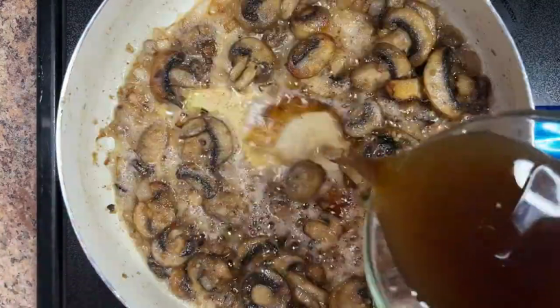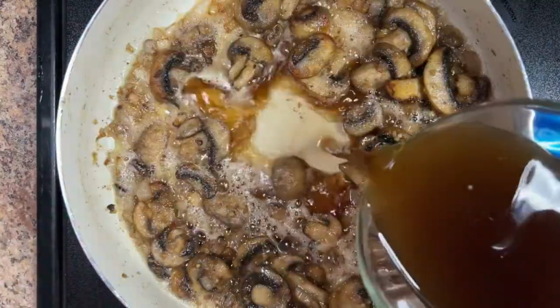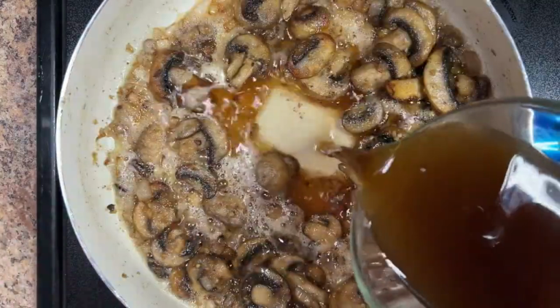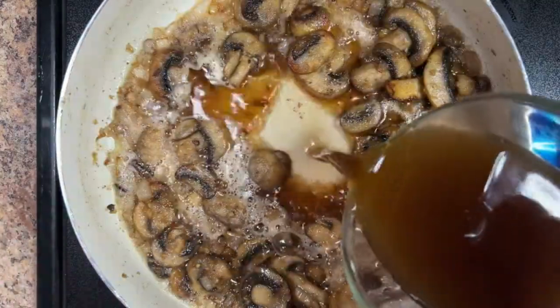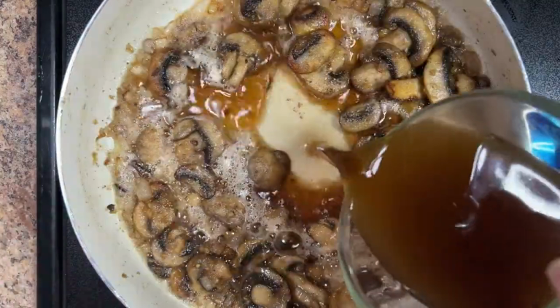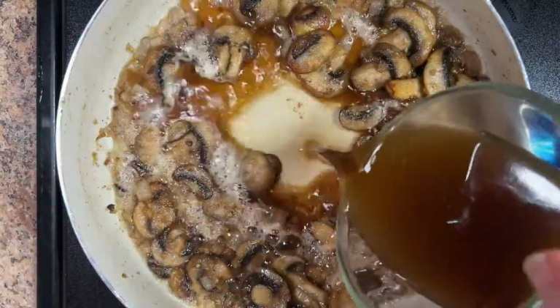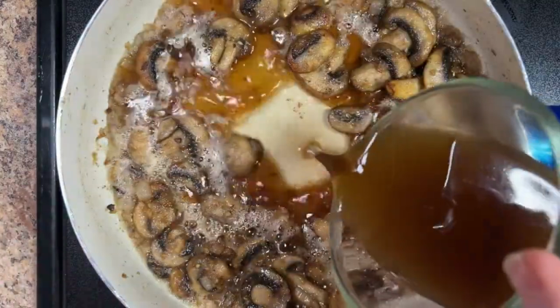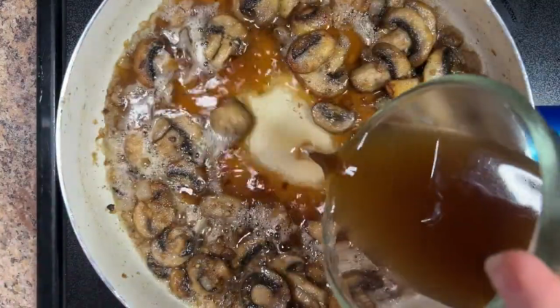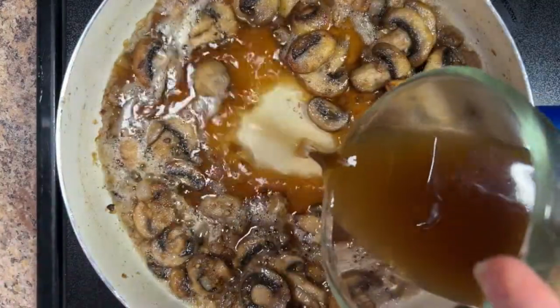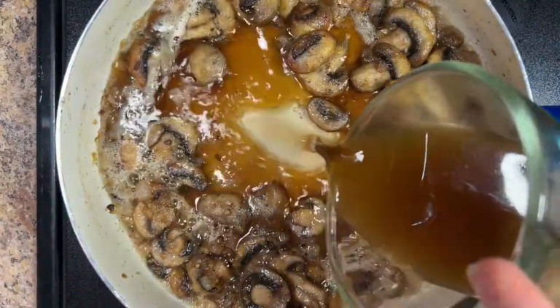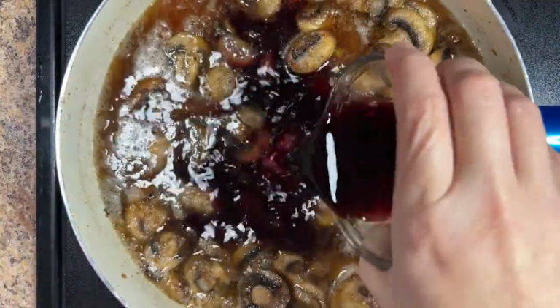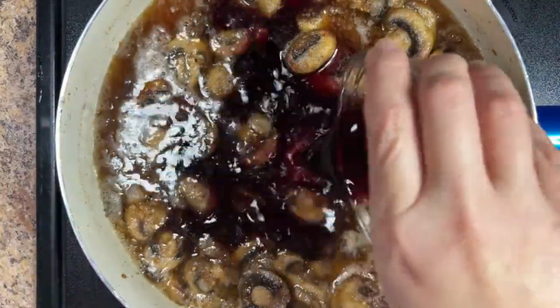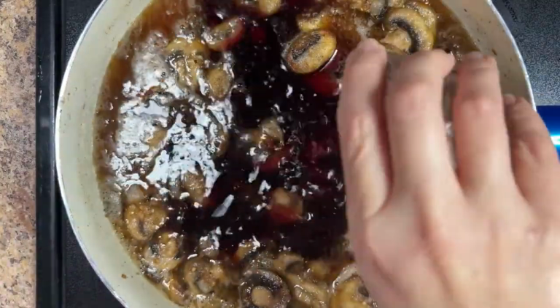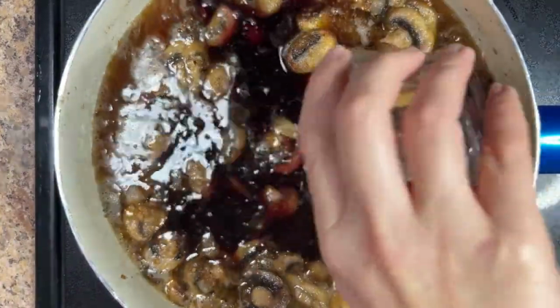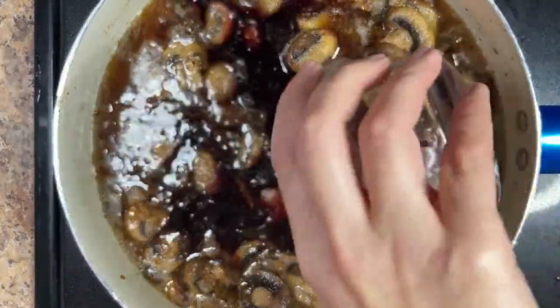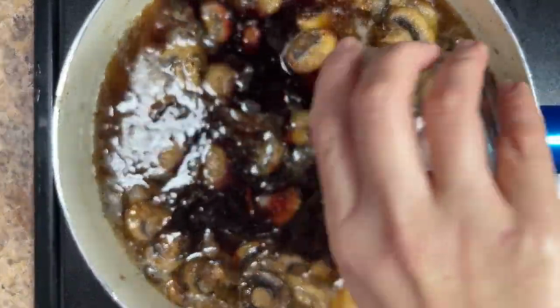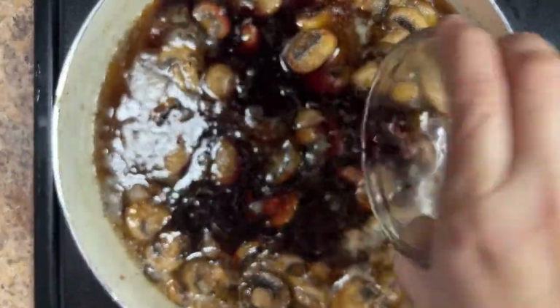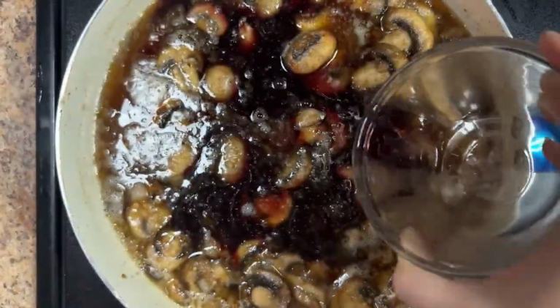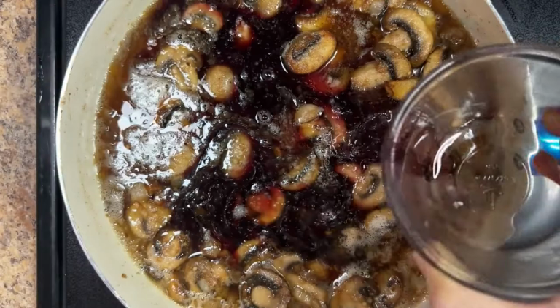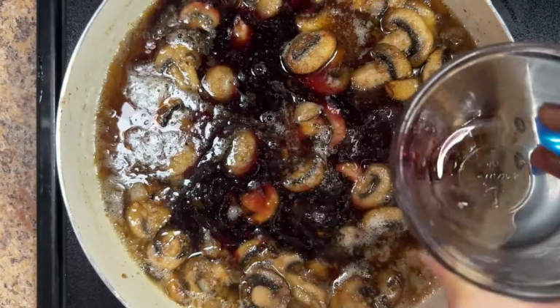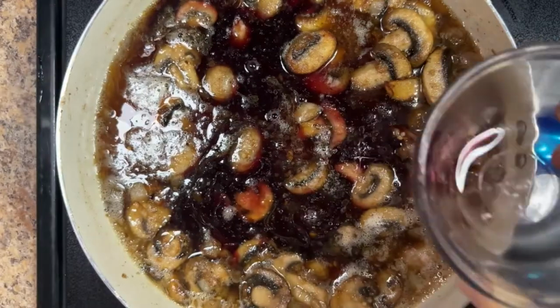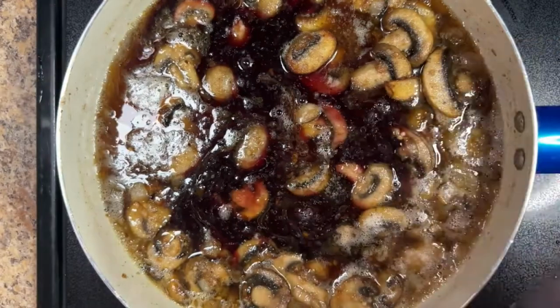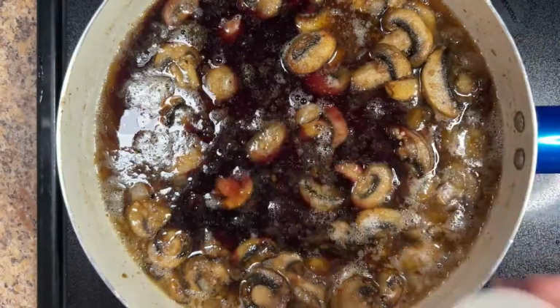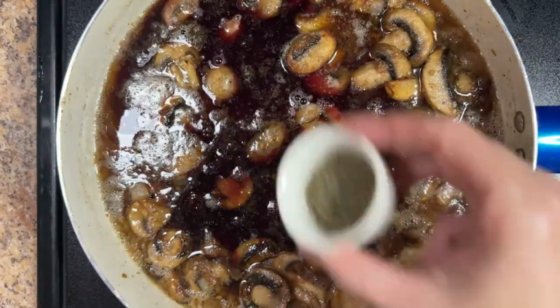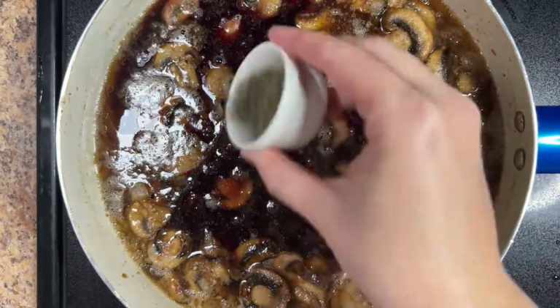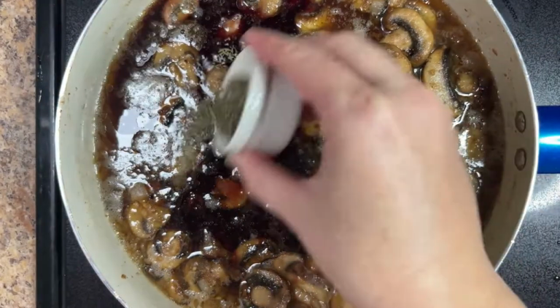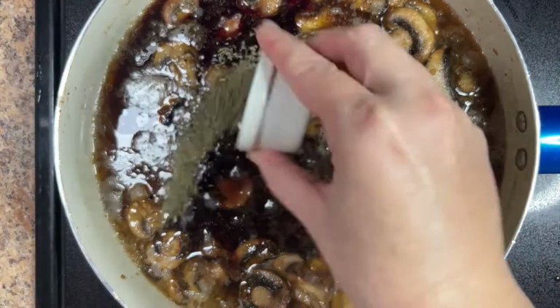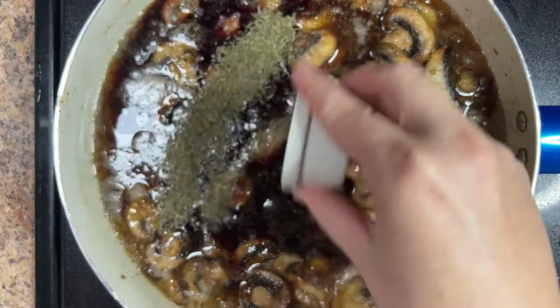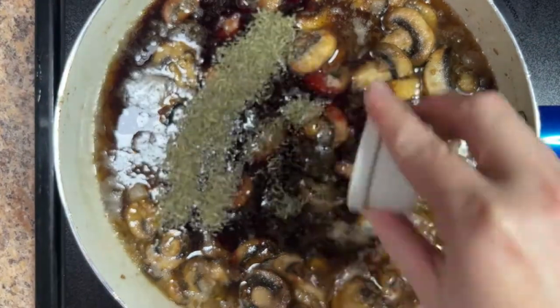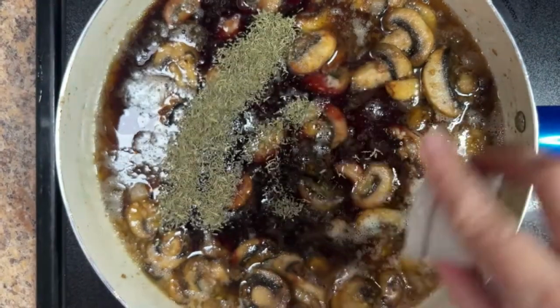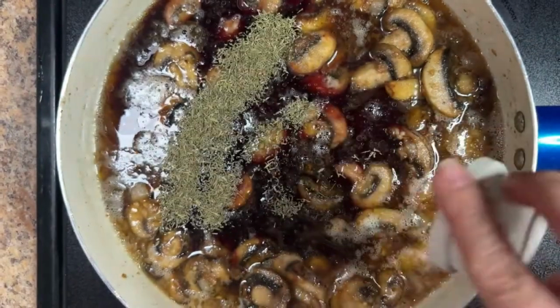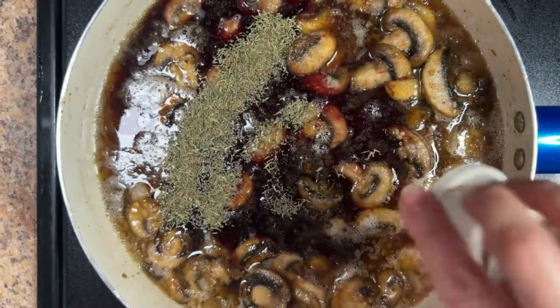Whisk in 1 cup of beef broth, half a cup of full-bodied red wine, and 1 teaspoon of dried thyme.